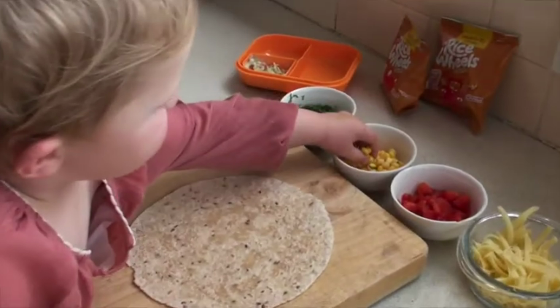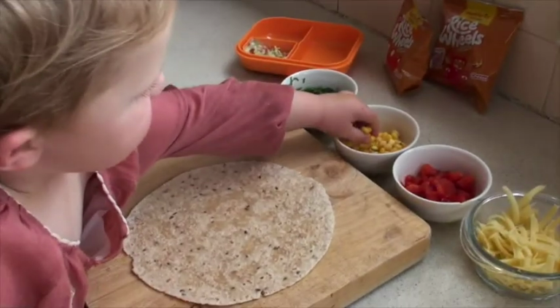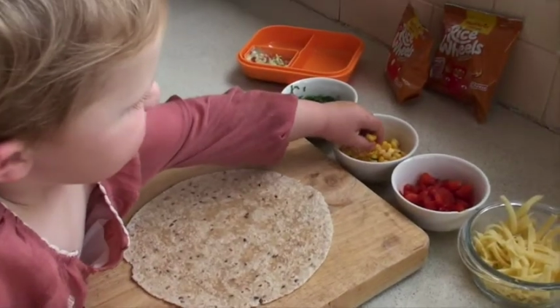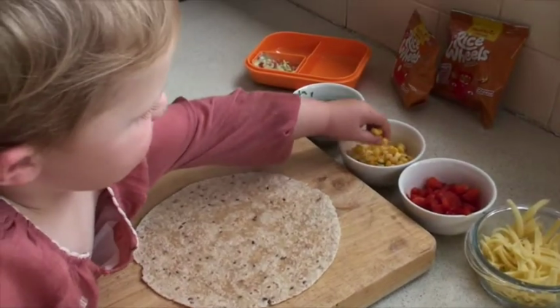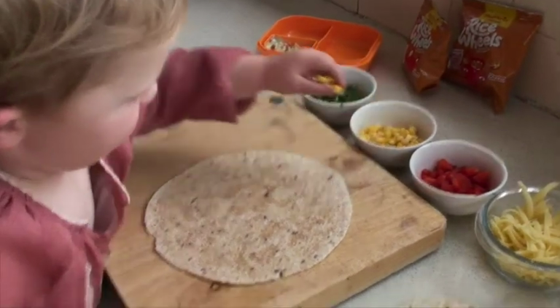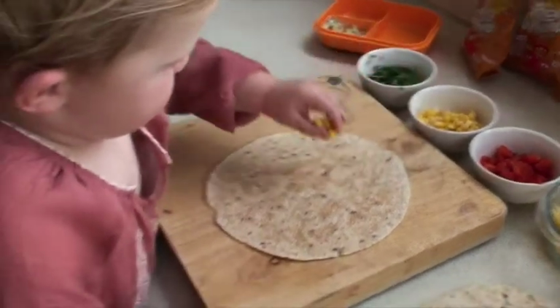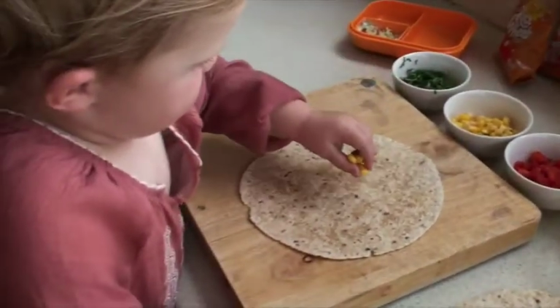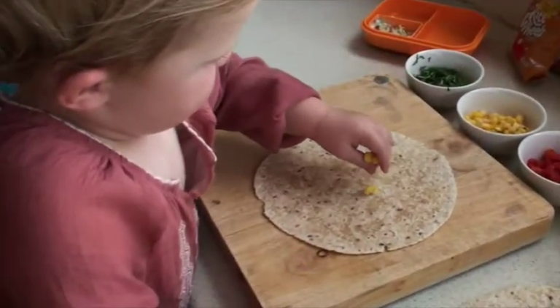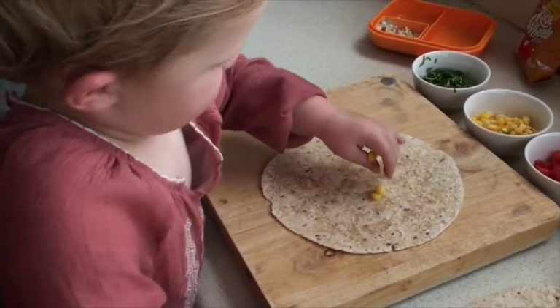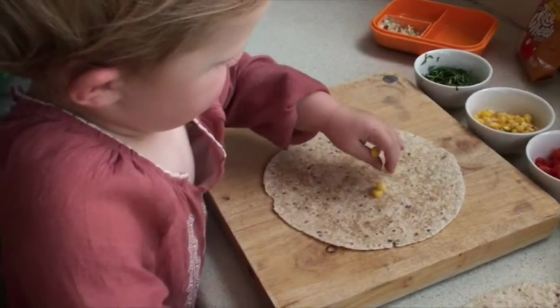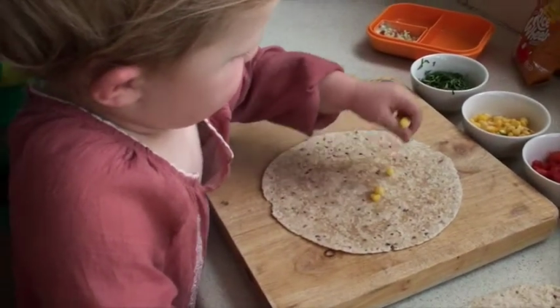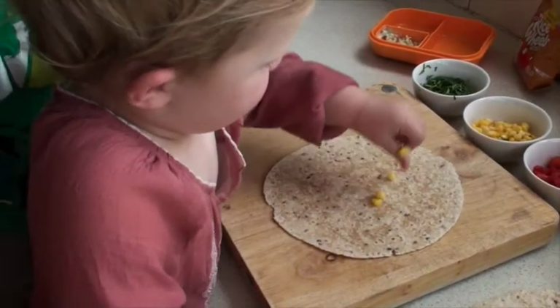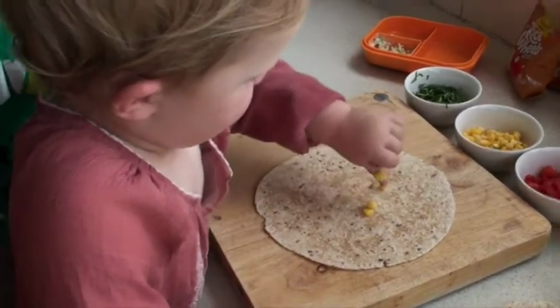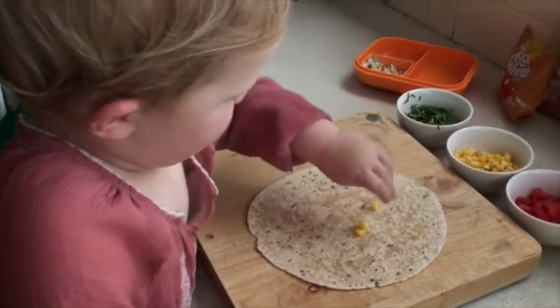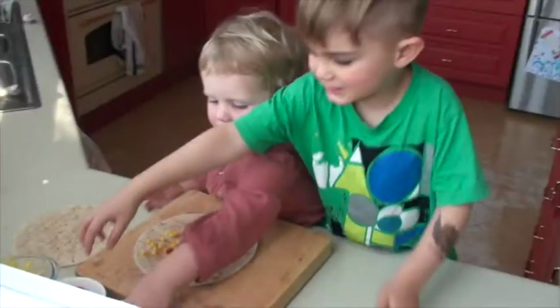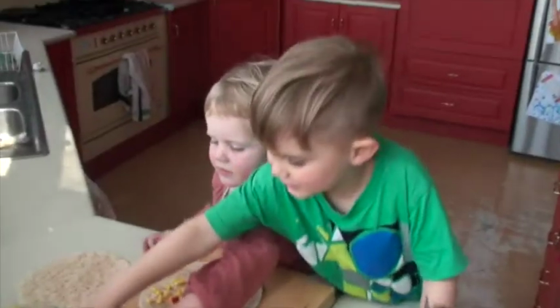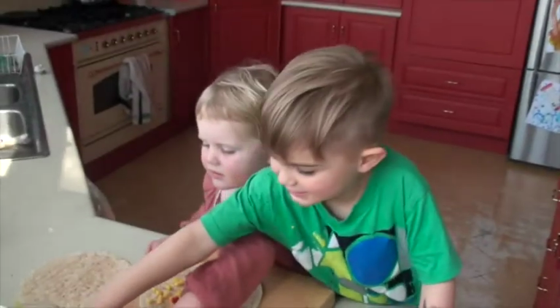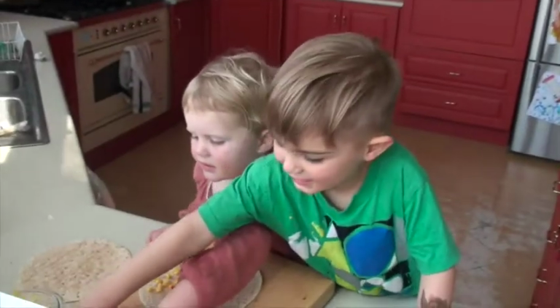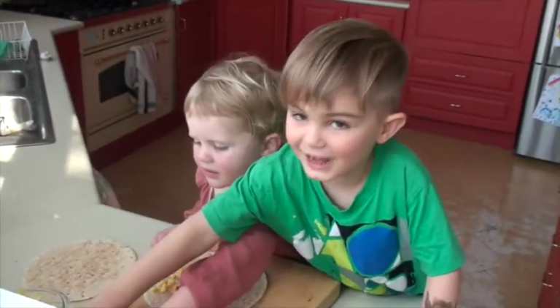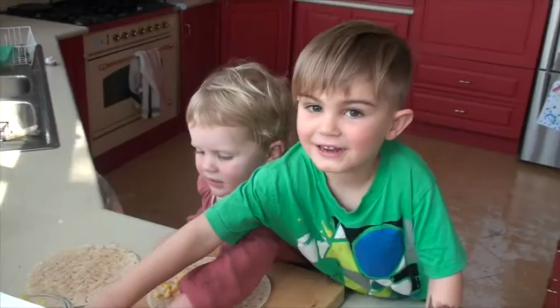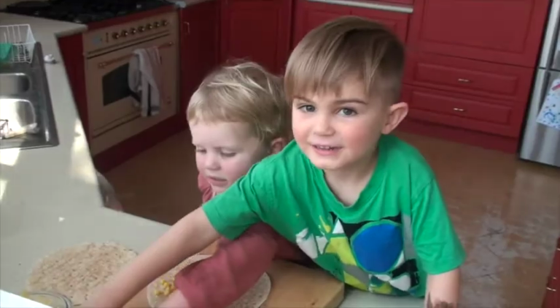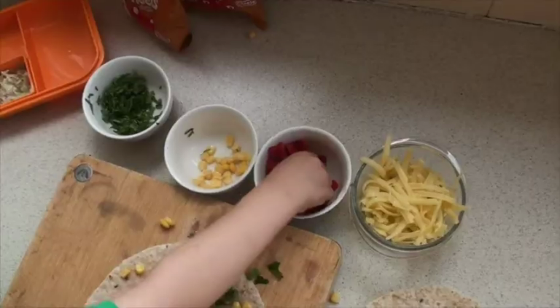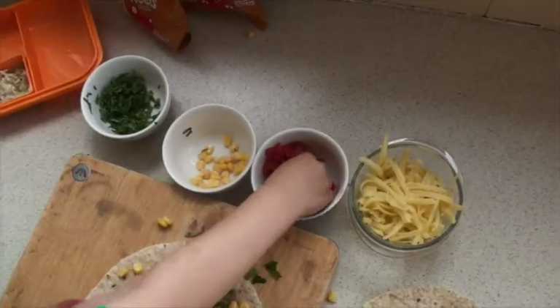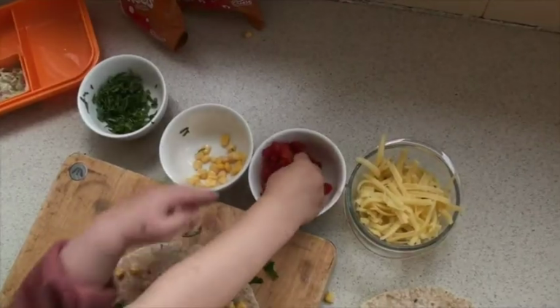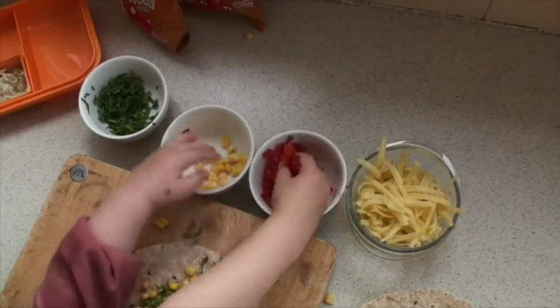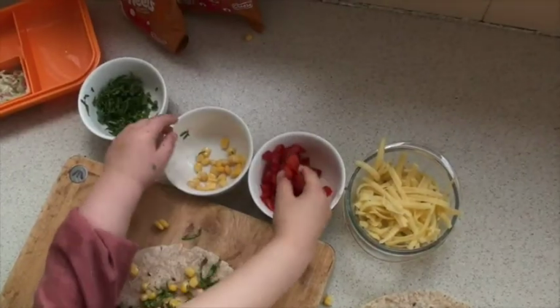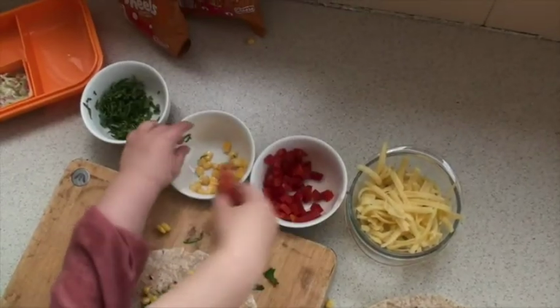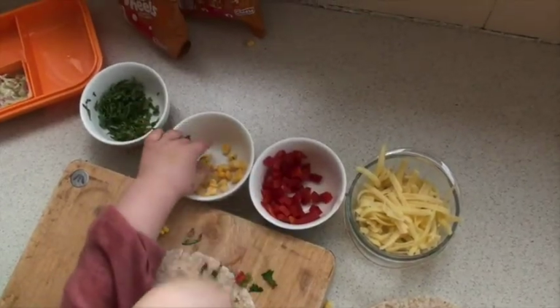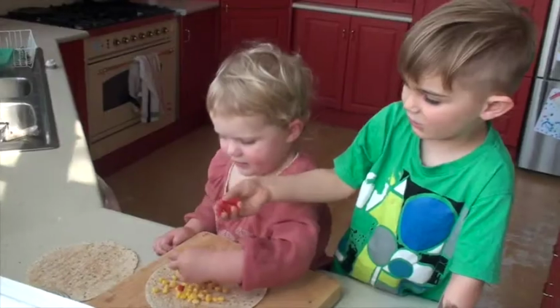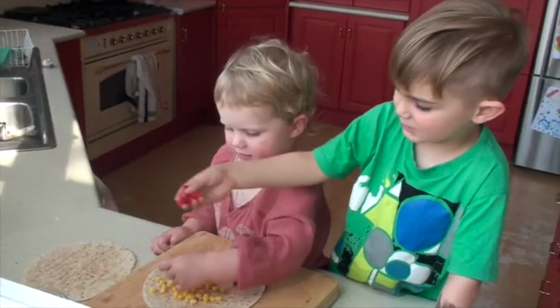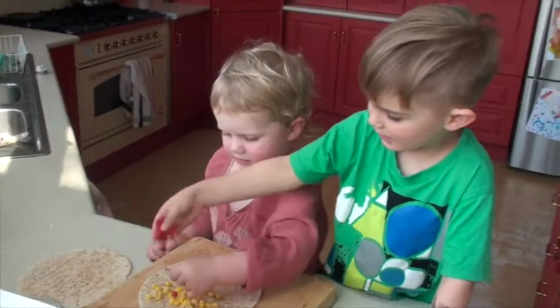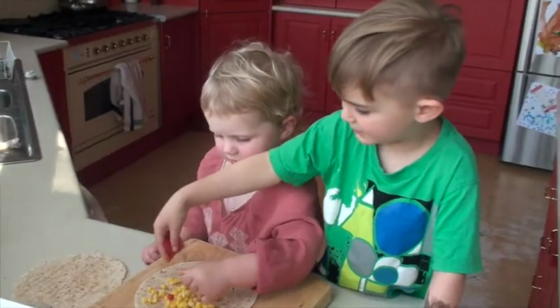First you put on sweet corn. Let's do it together. I've got some cupcakes.